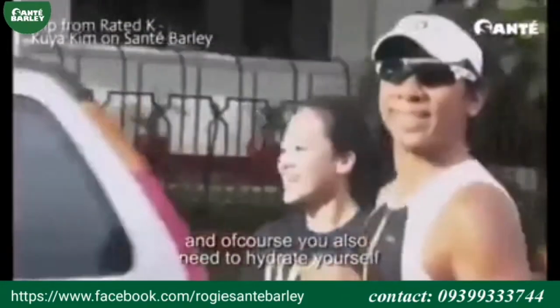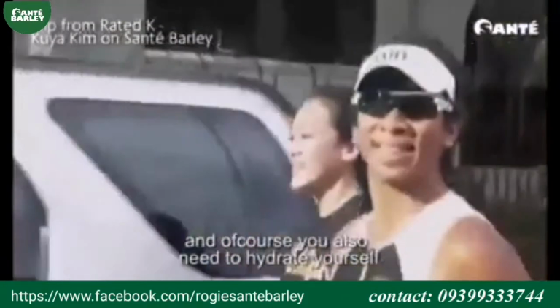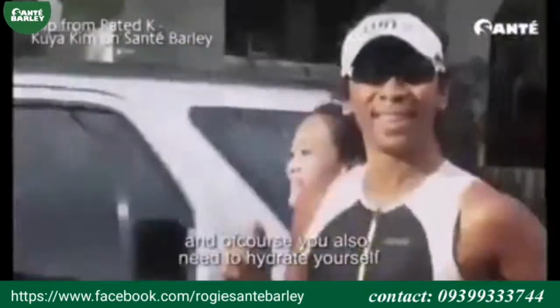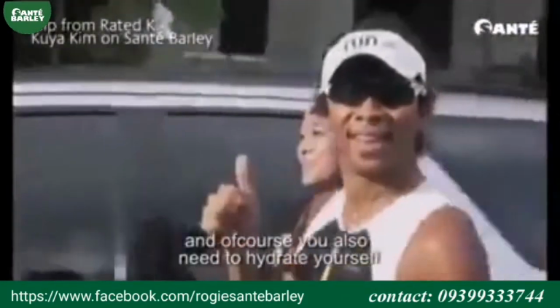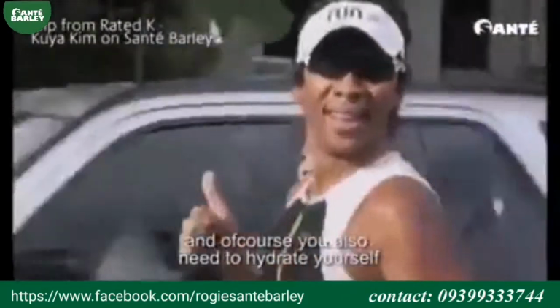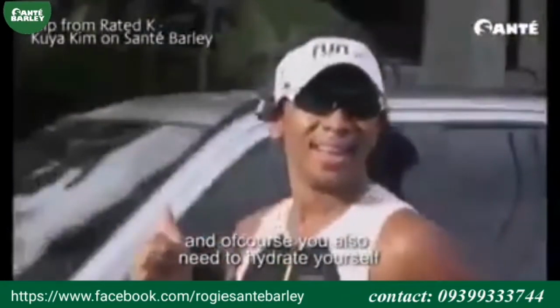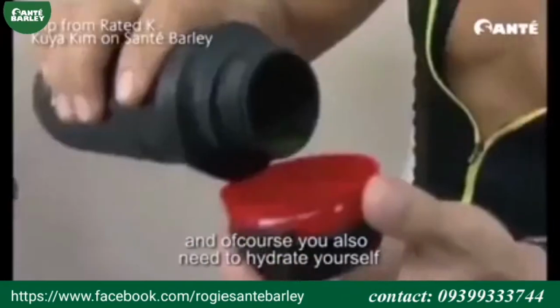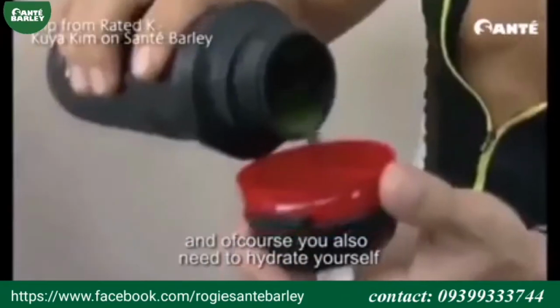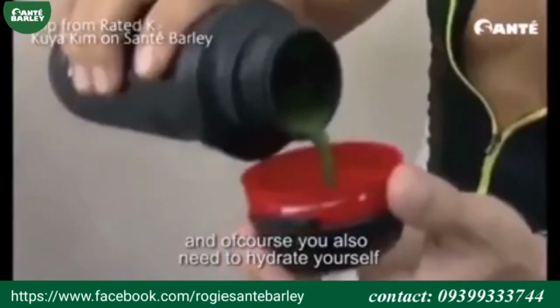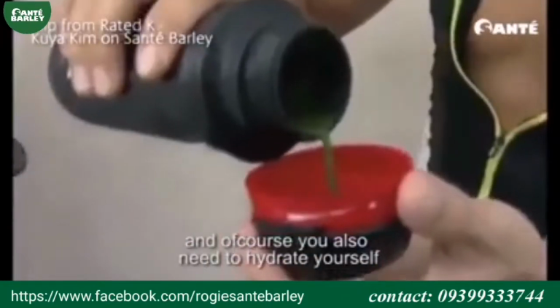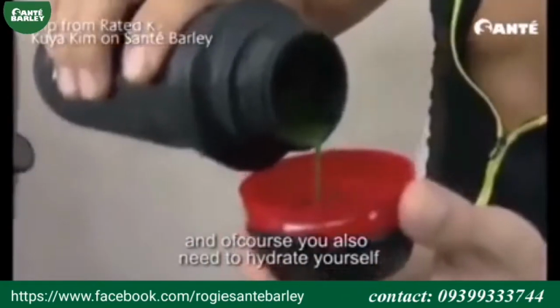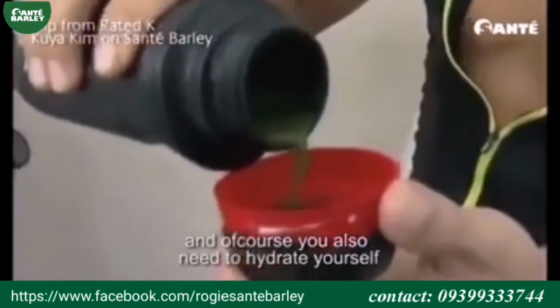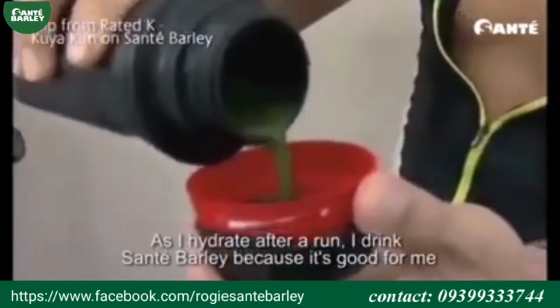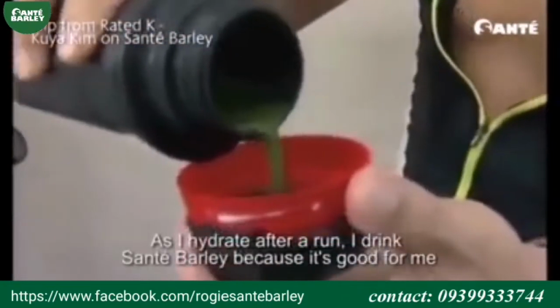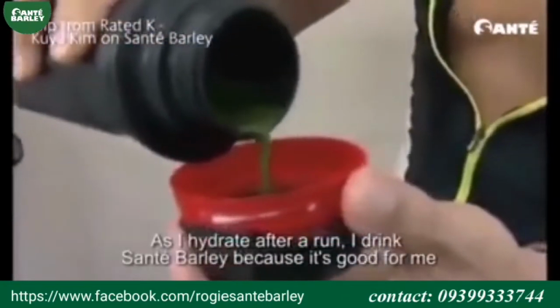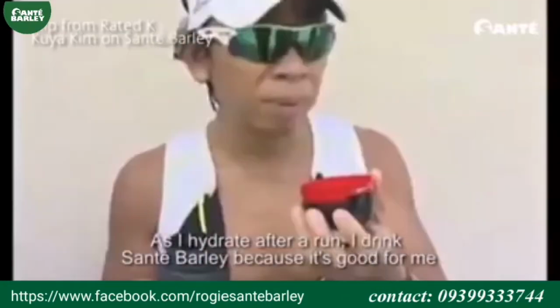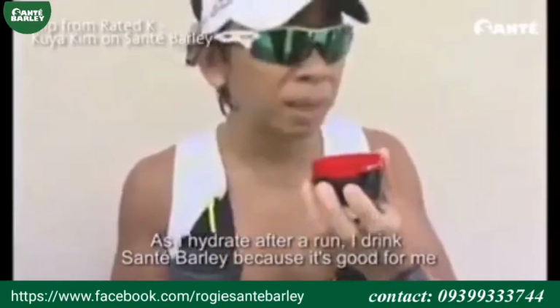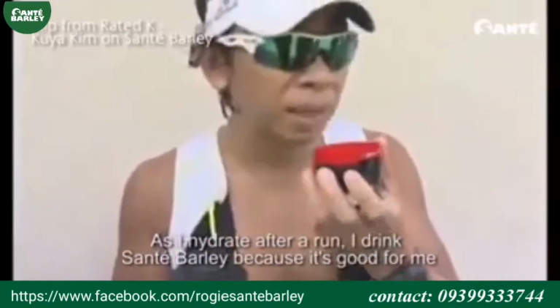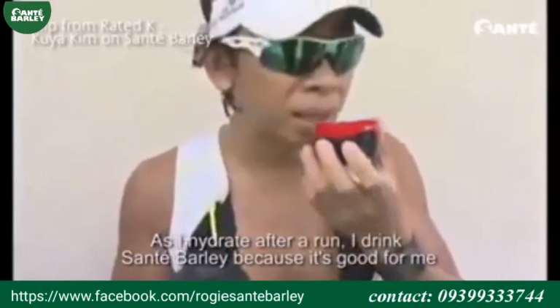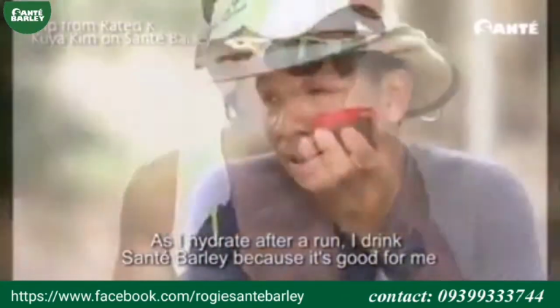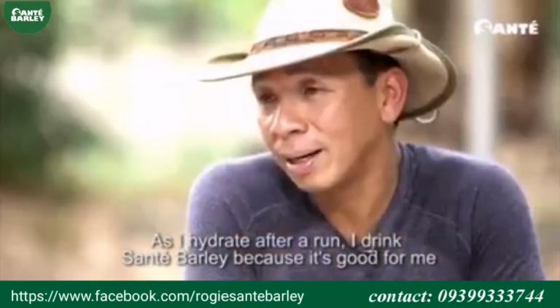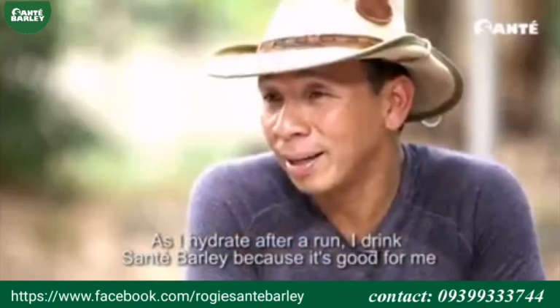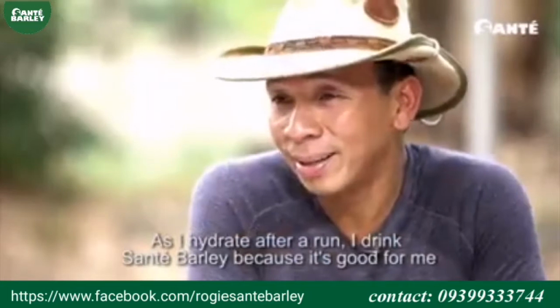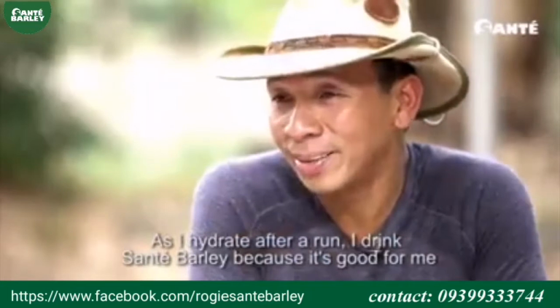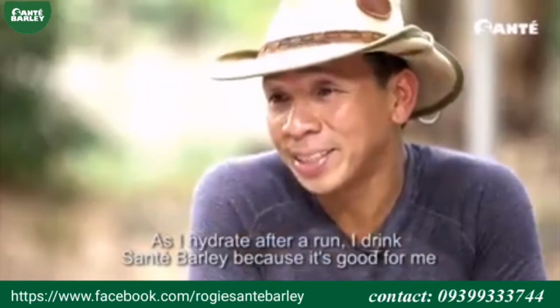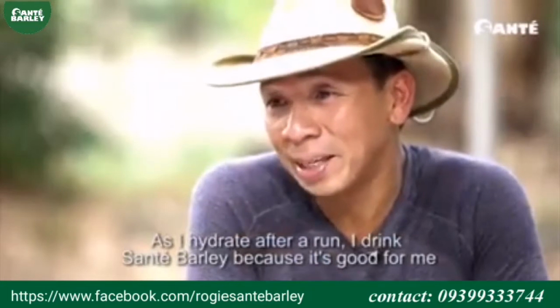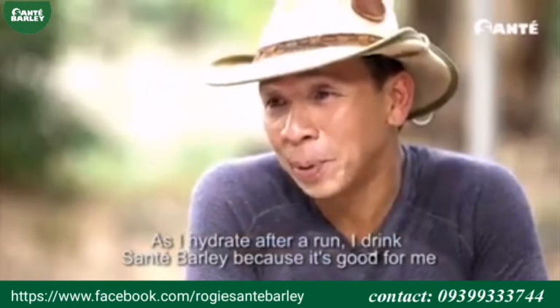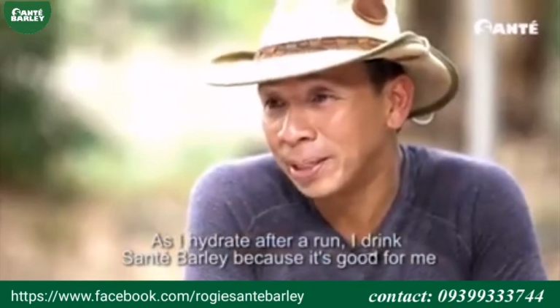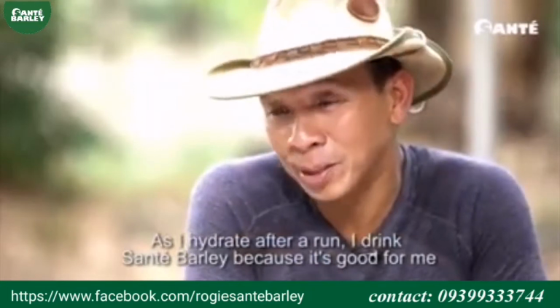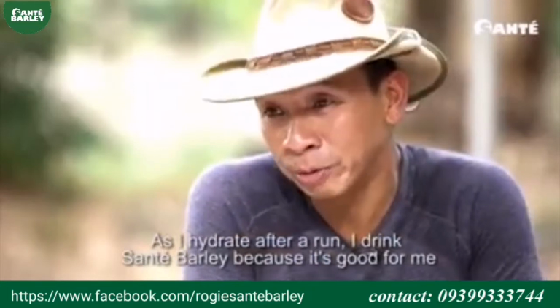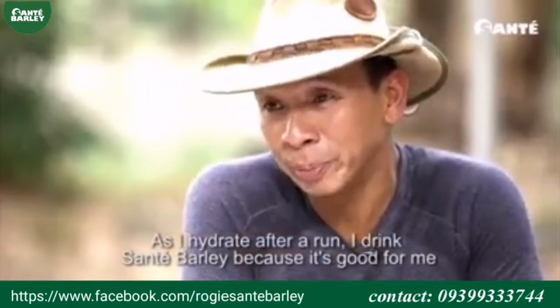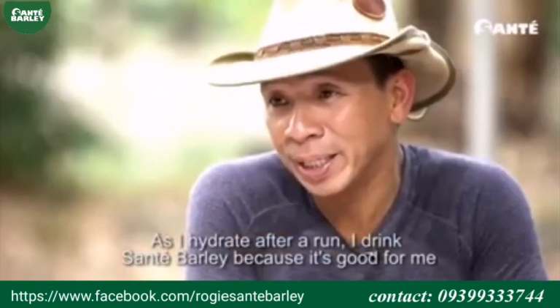So to supplement it with Sante would be excellent. And of course, you also need to hydrate yourself. As I hydrate after a run, I drink Sante barley. It's good for me.